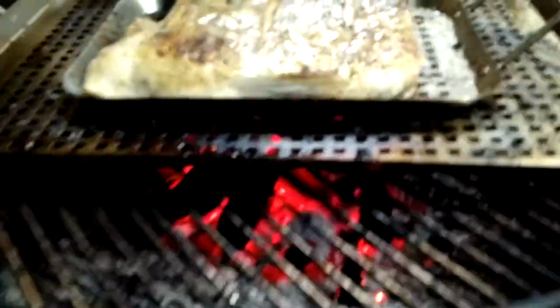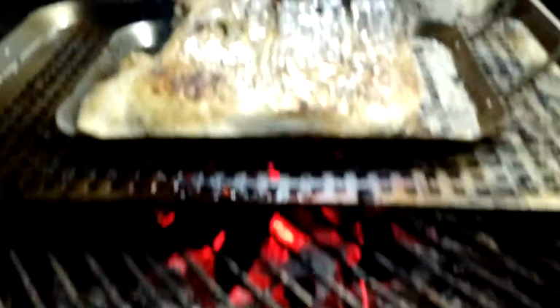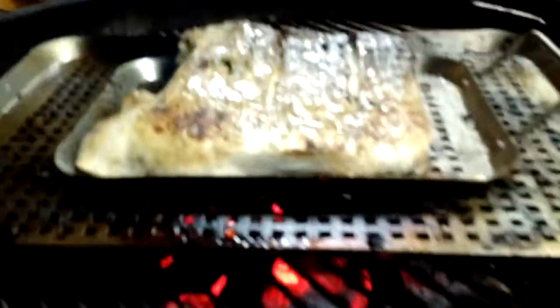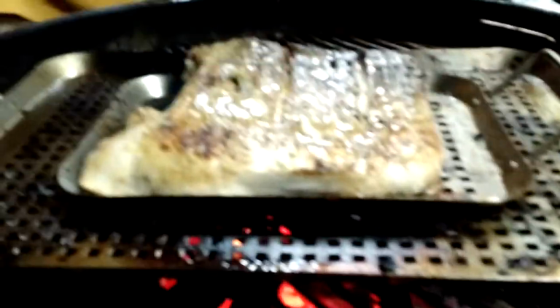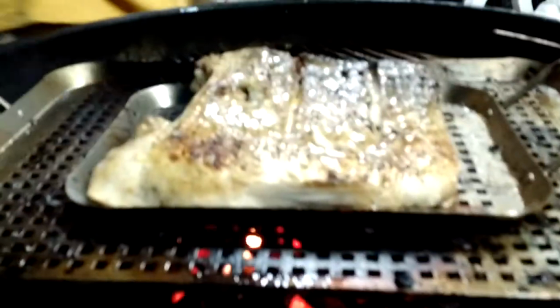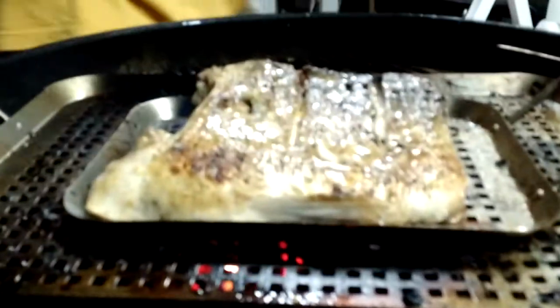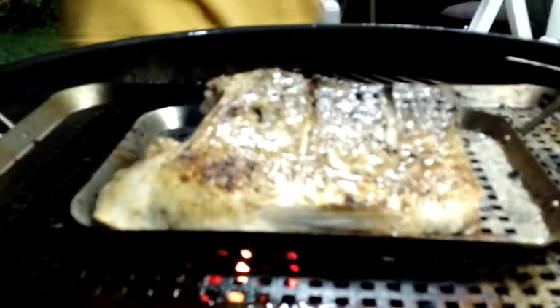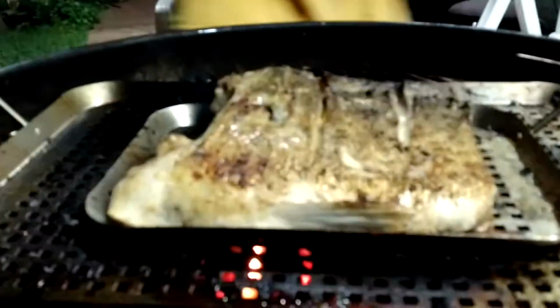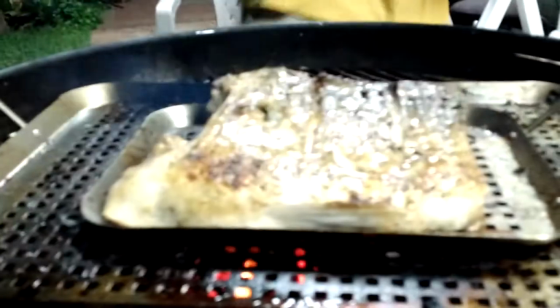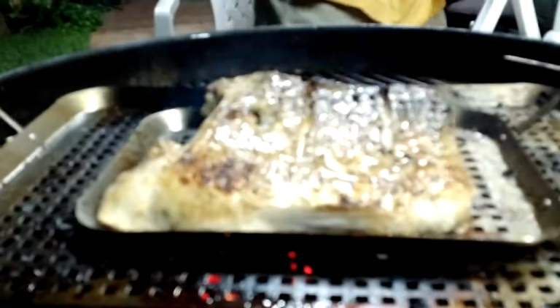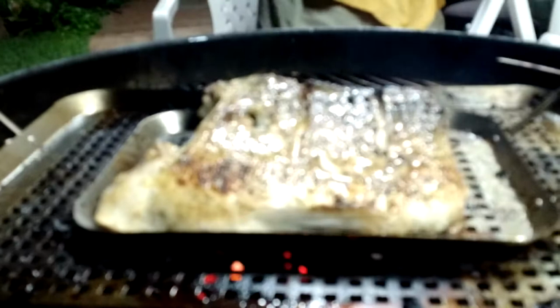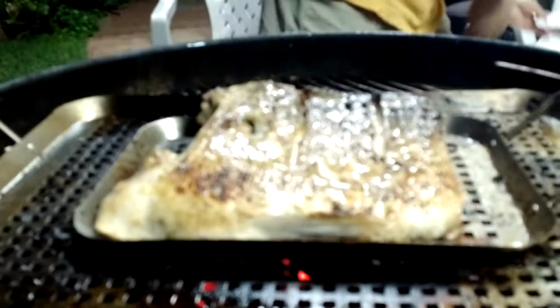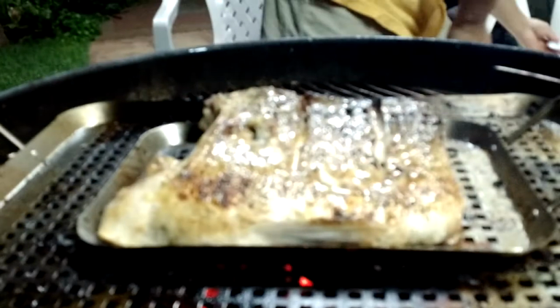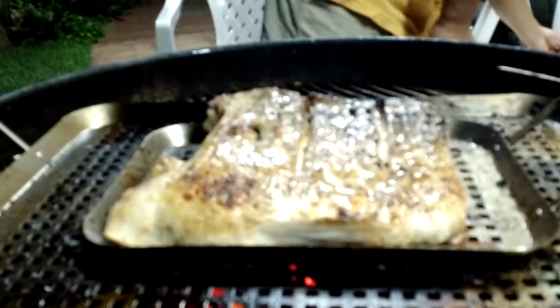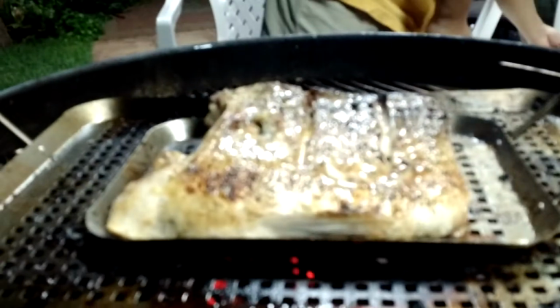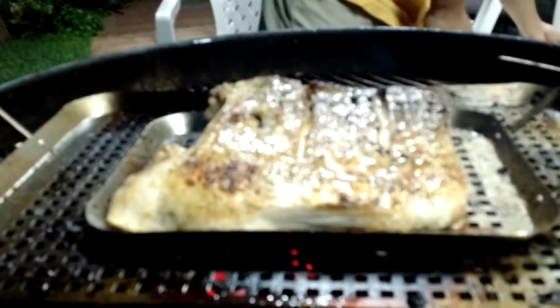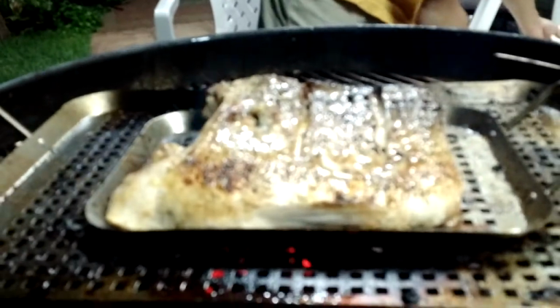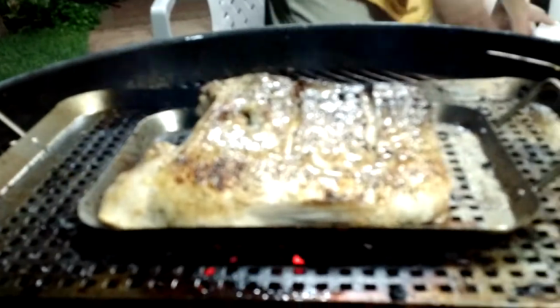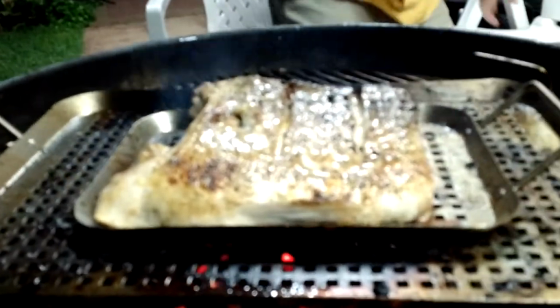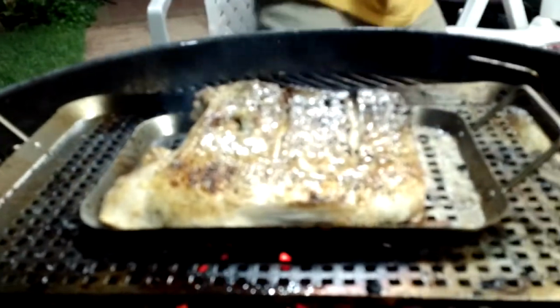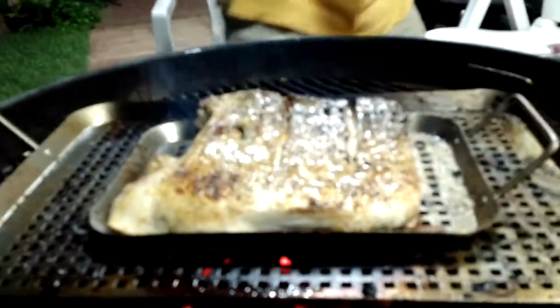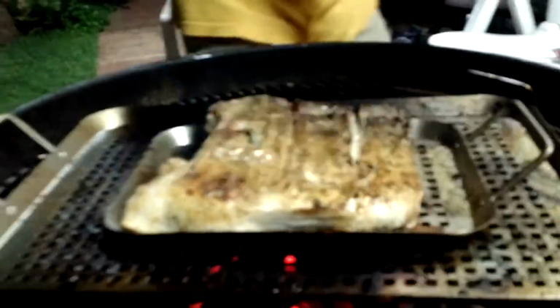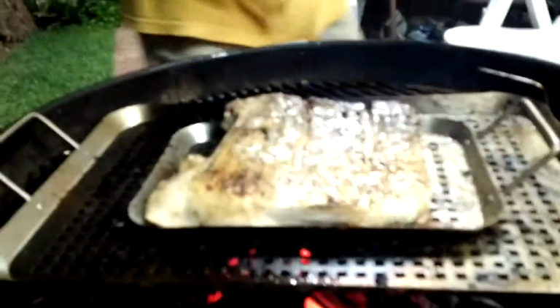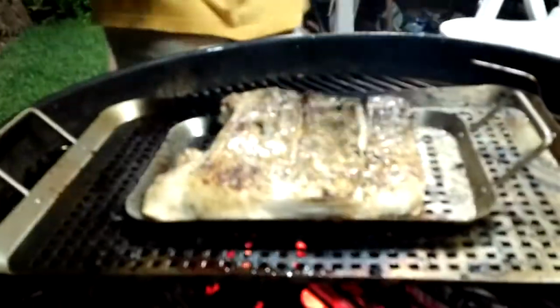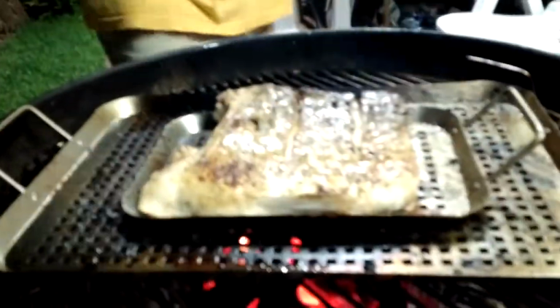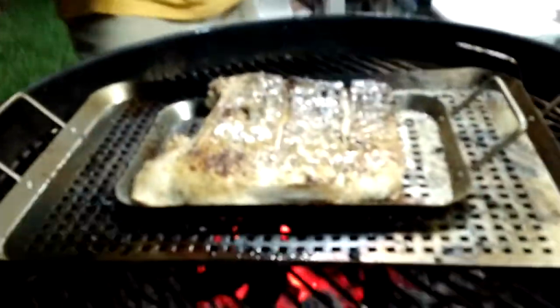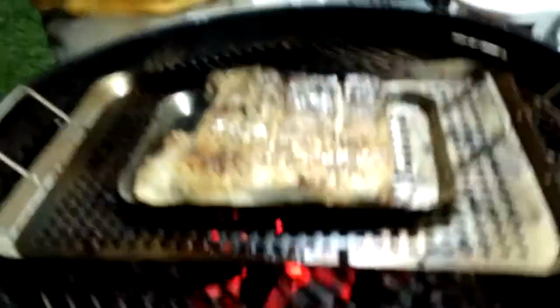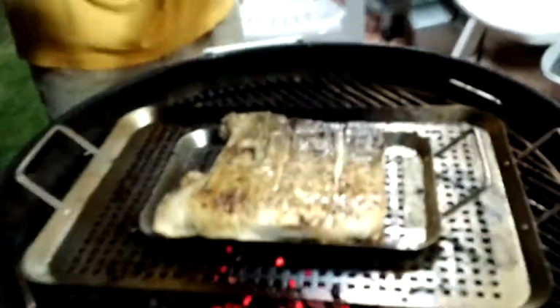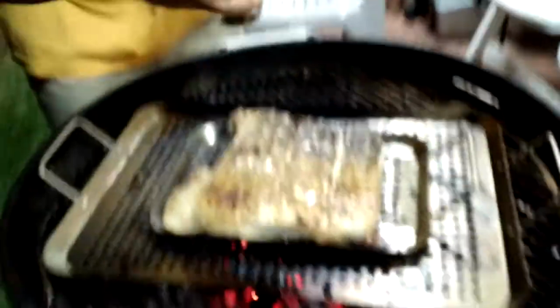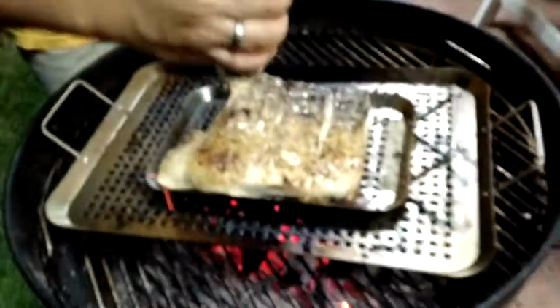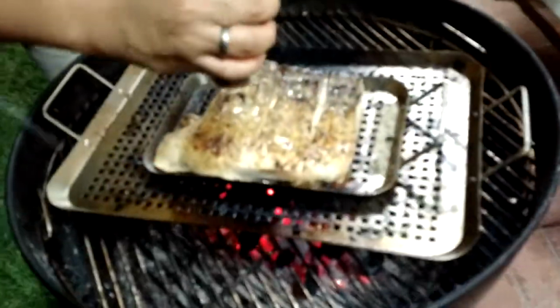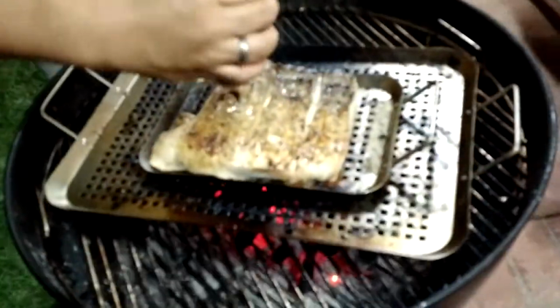Wonderful, wonderful. And again, black pepper.